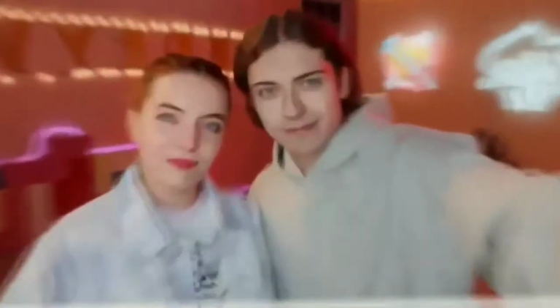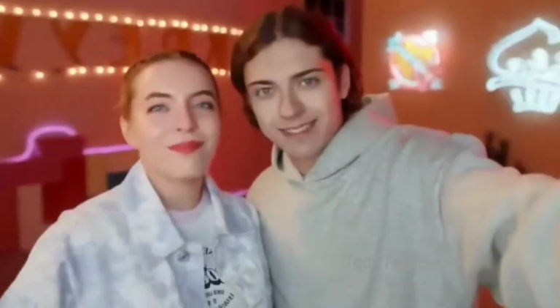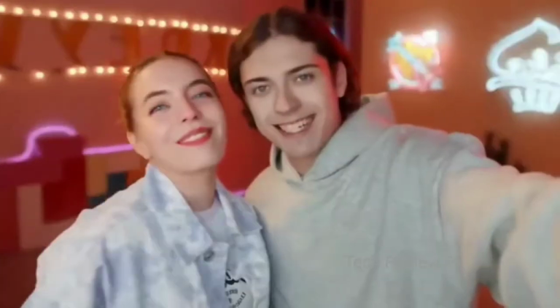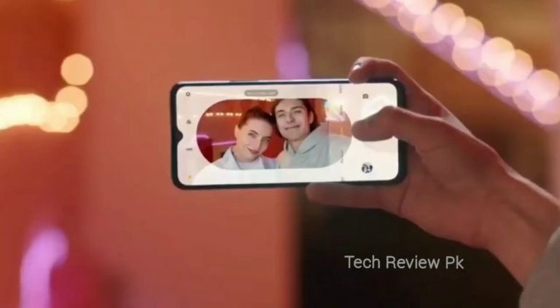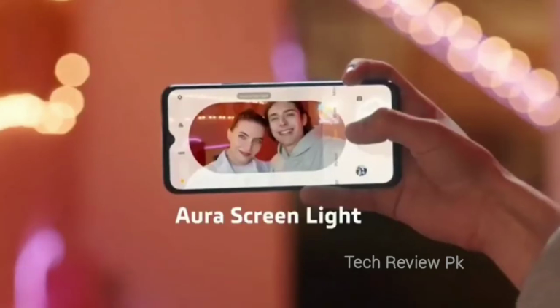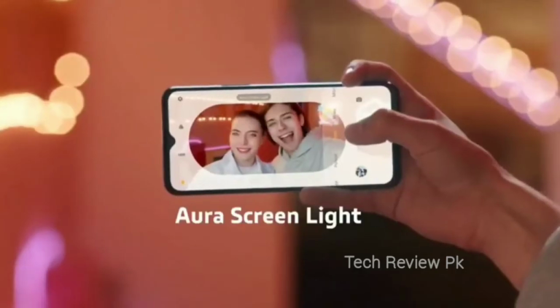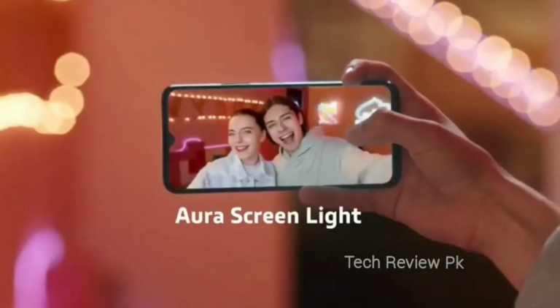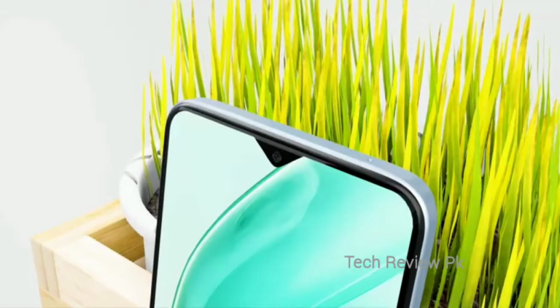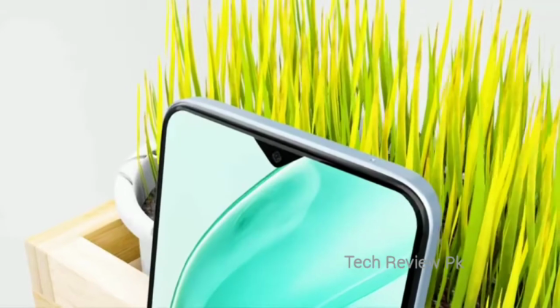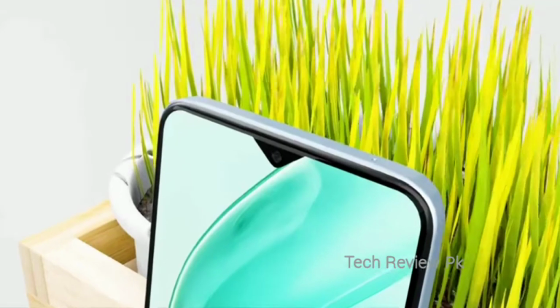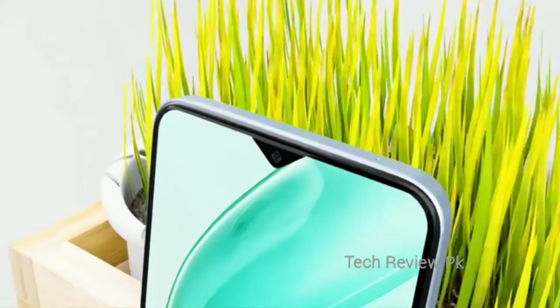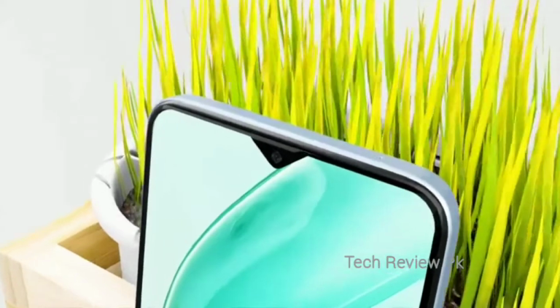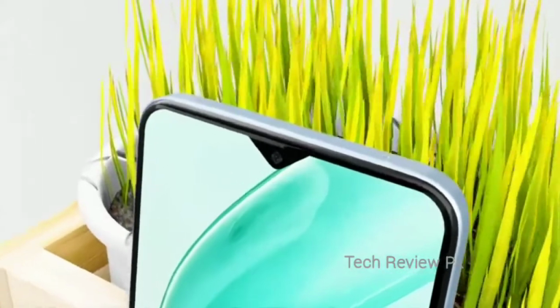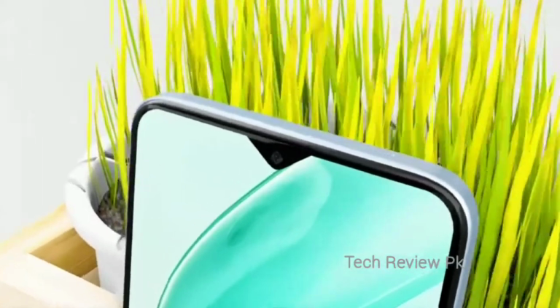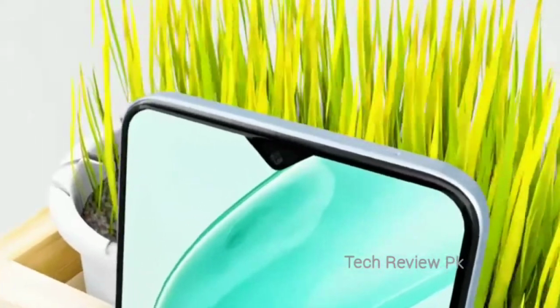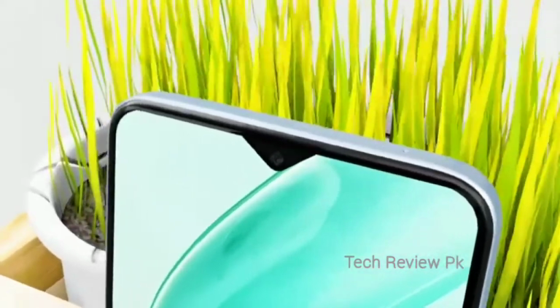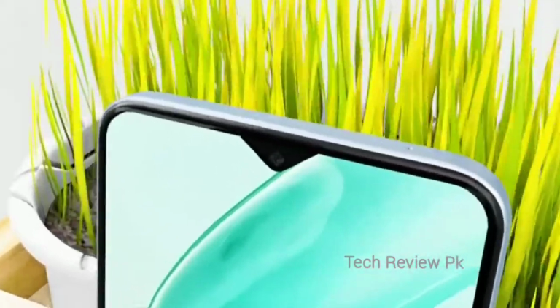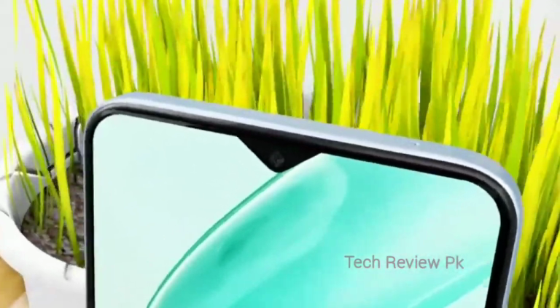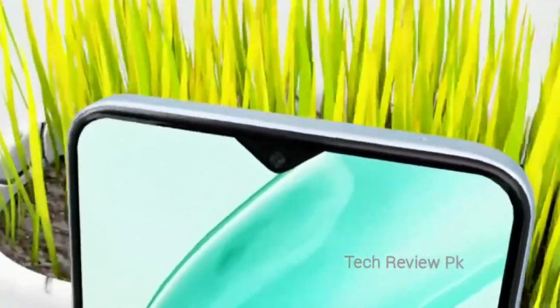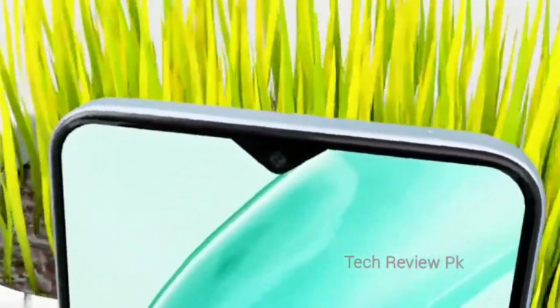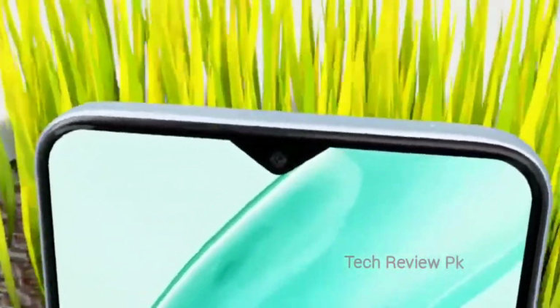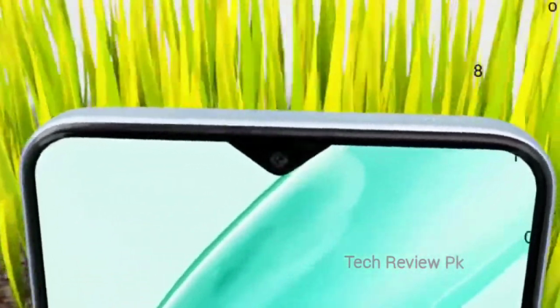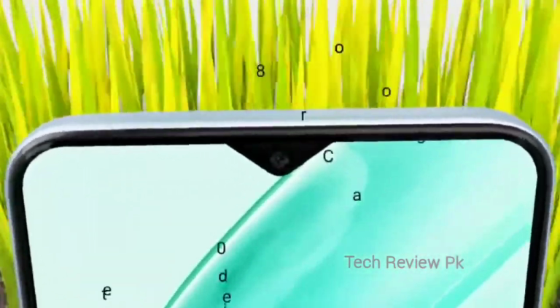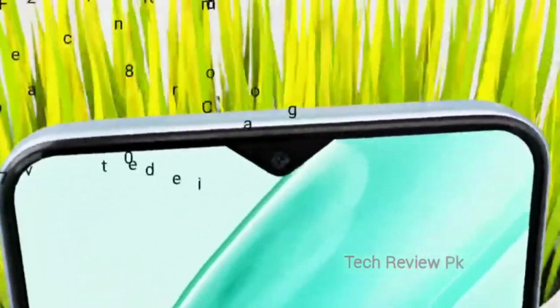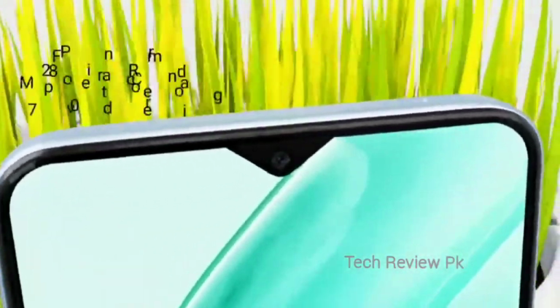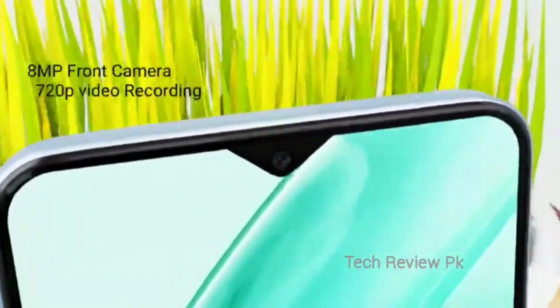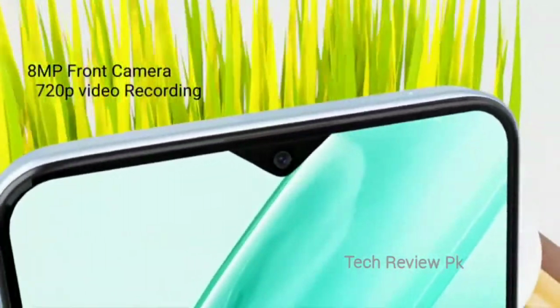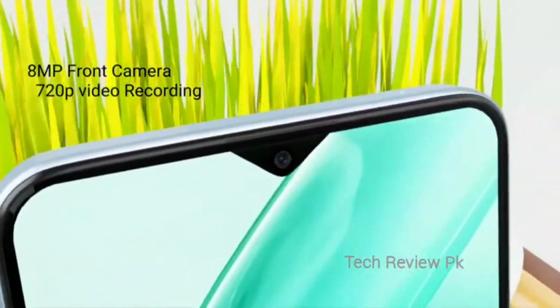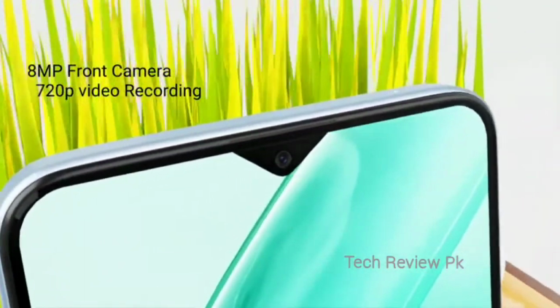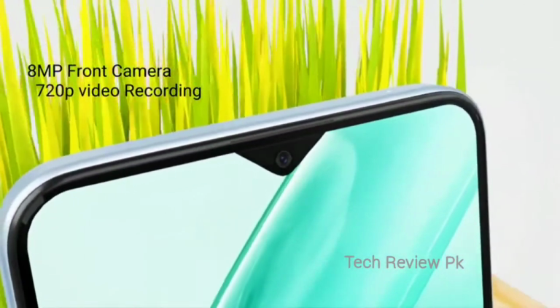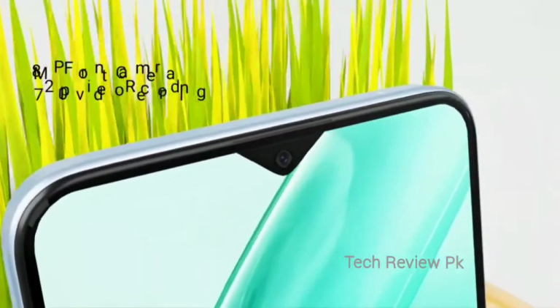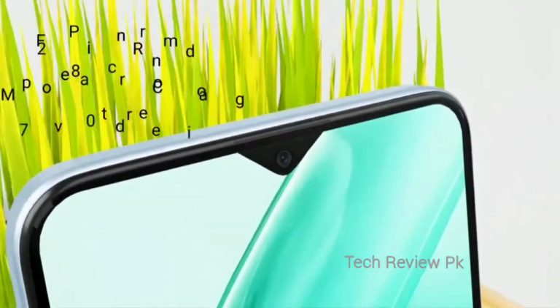This is a front camera with drop notch, and the front camera is 720p and can be reproduced.